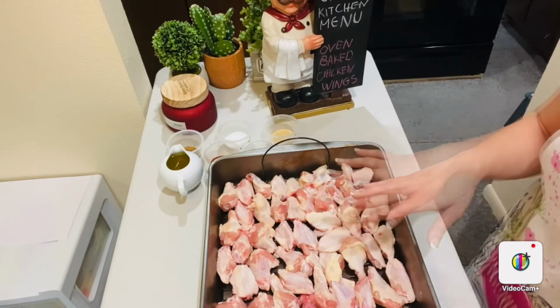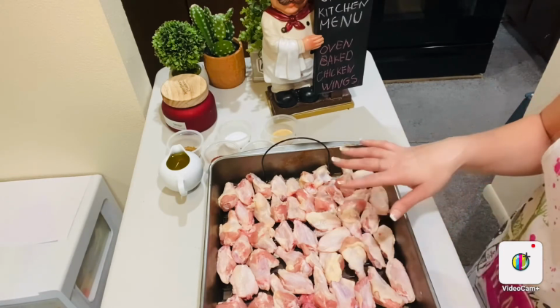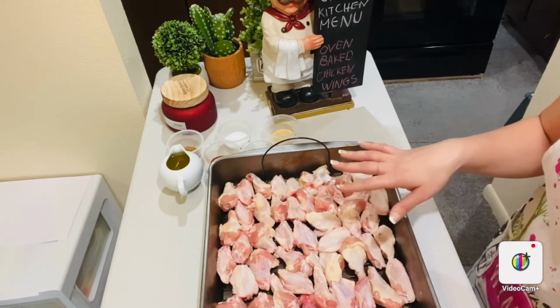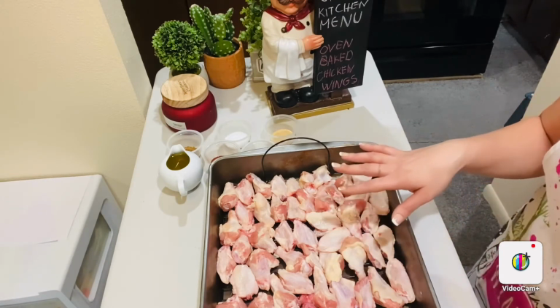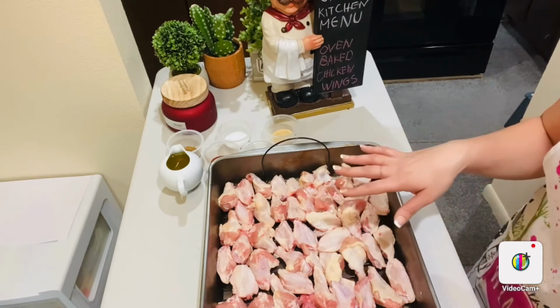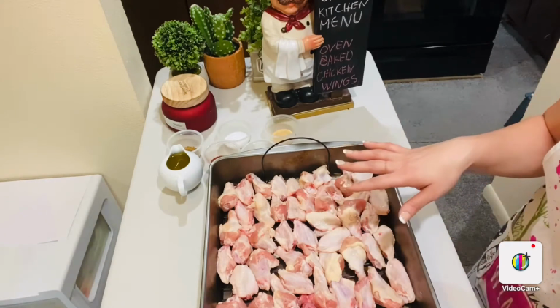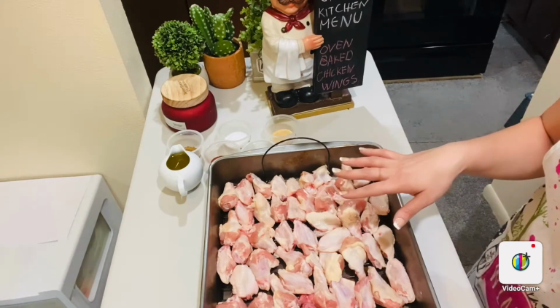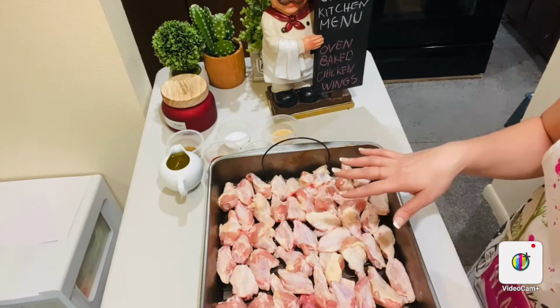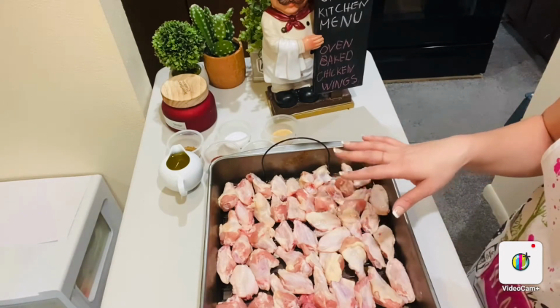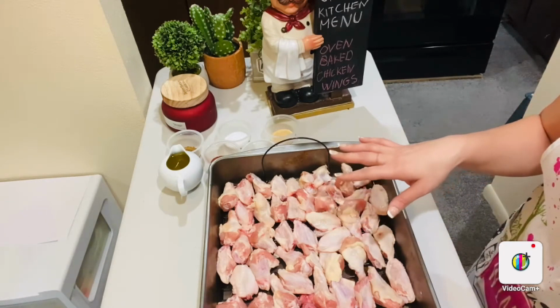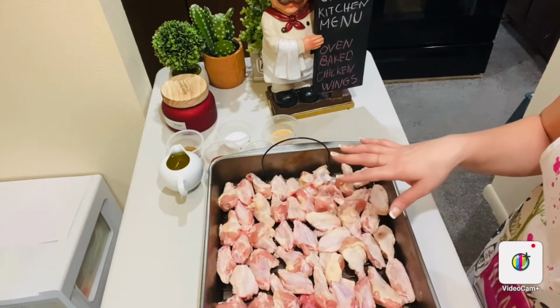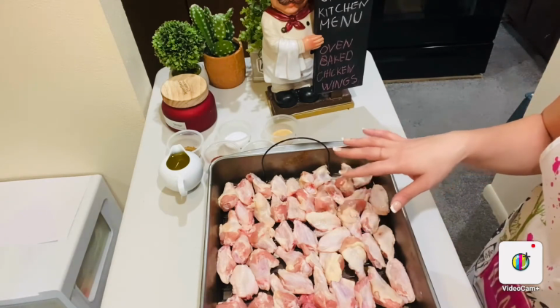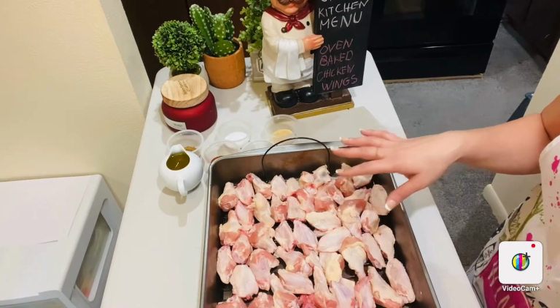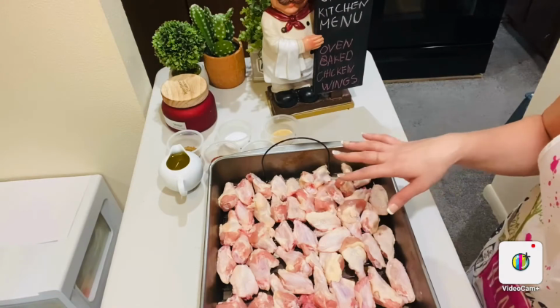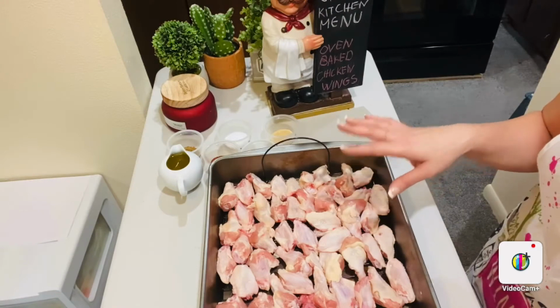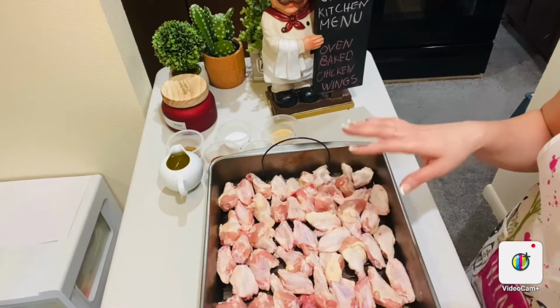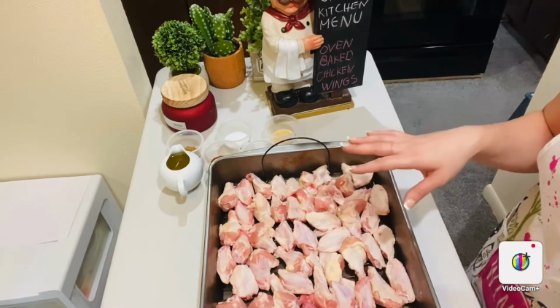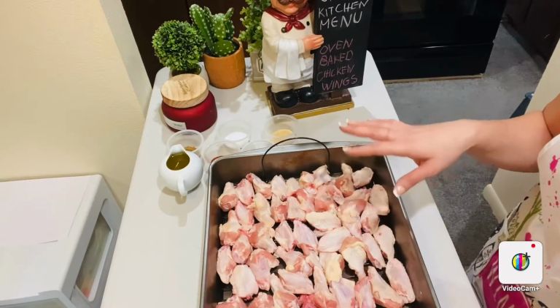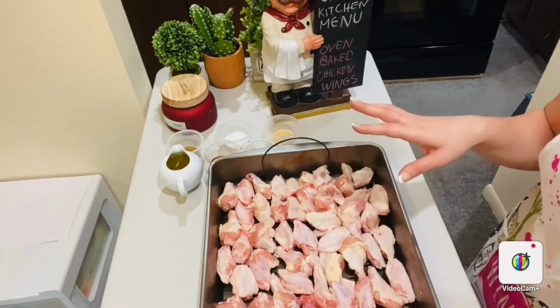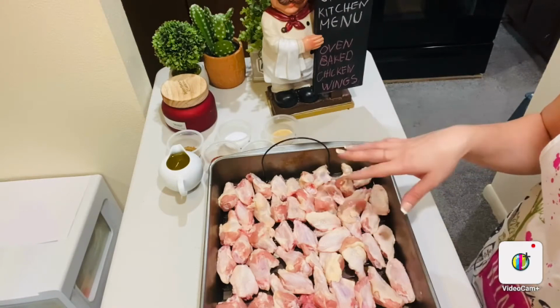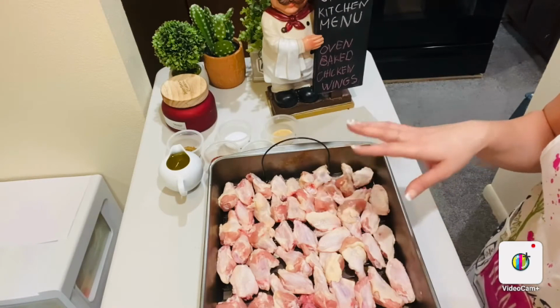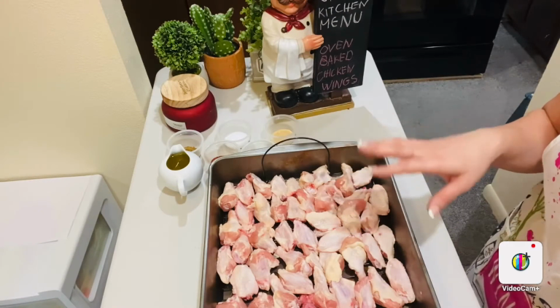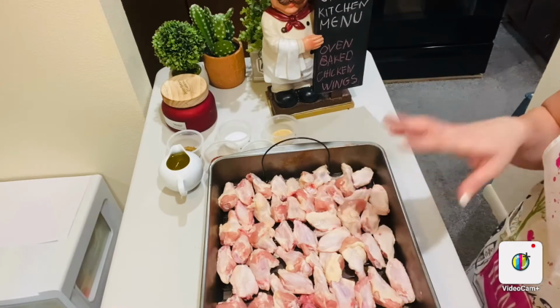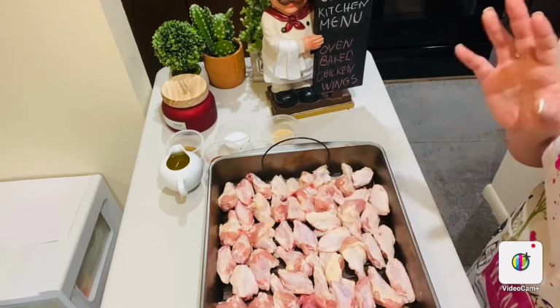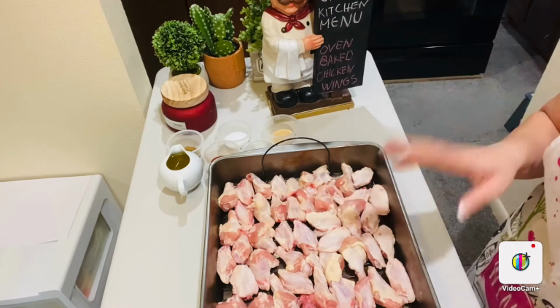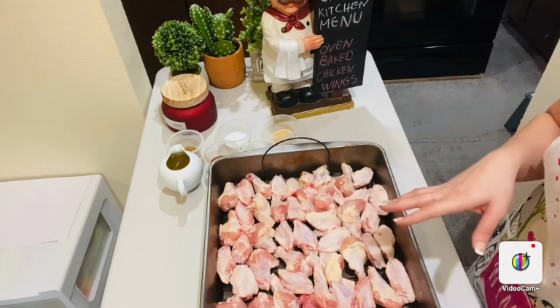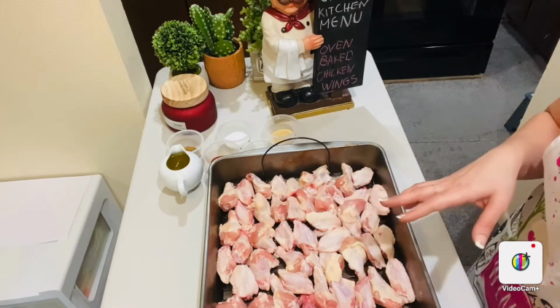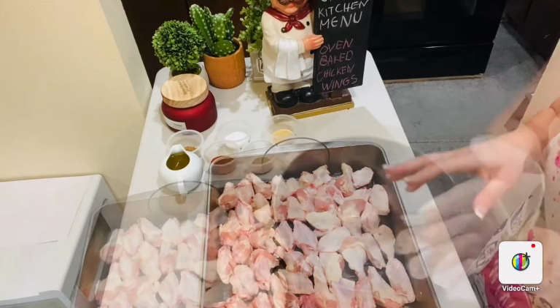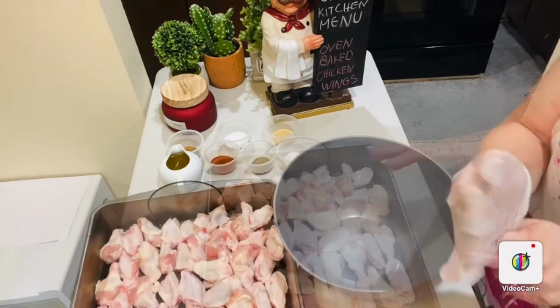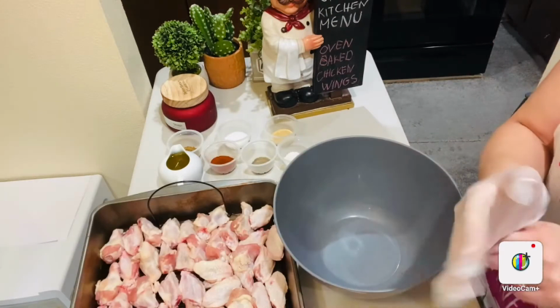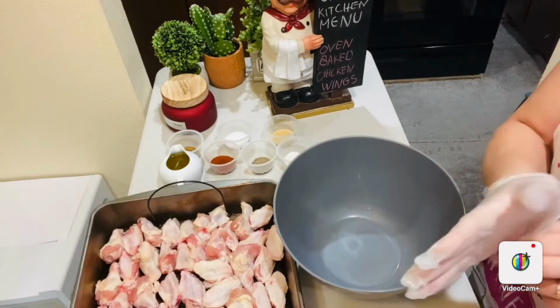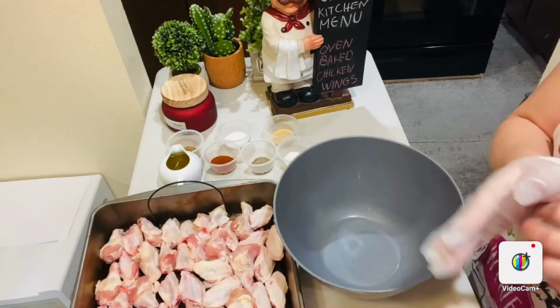So I've already cut these — I removed the tip and separated the drumettes from the wings. As you can see, I've placed them in the bowl.